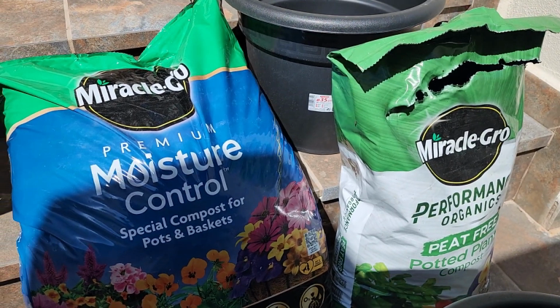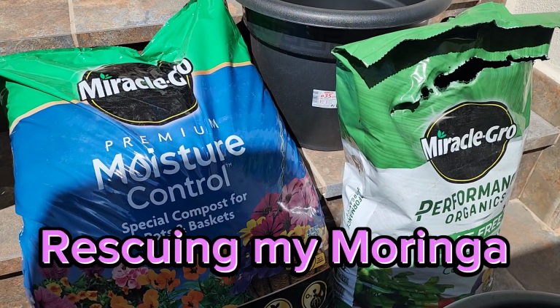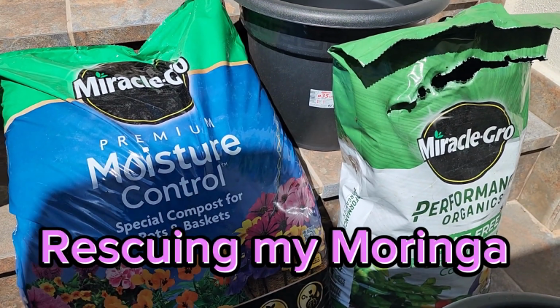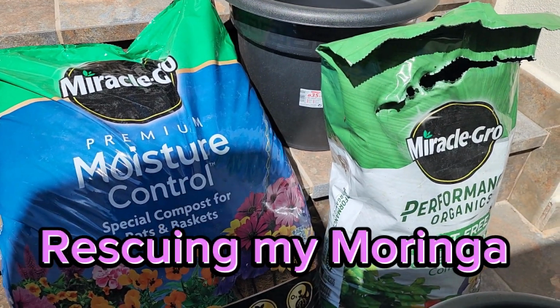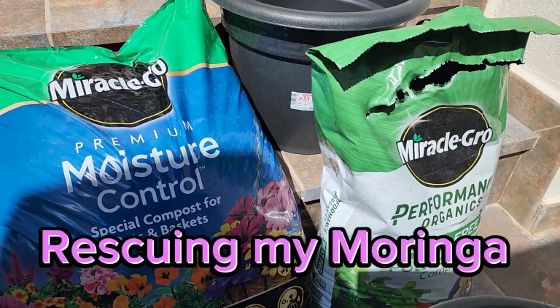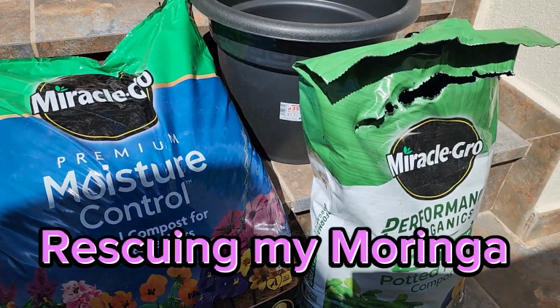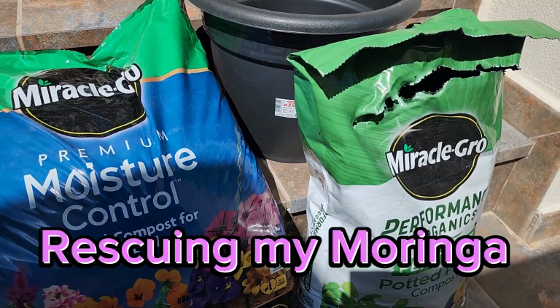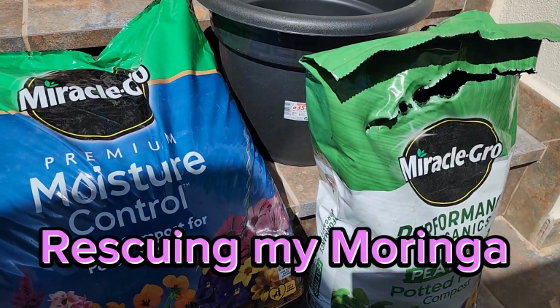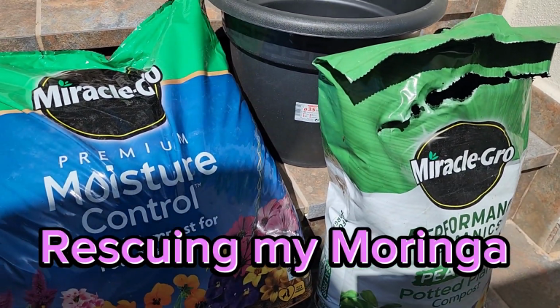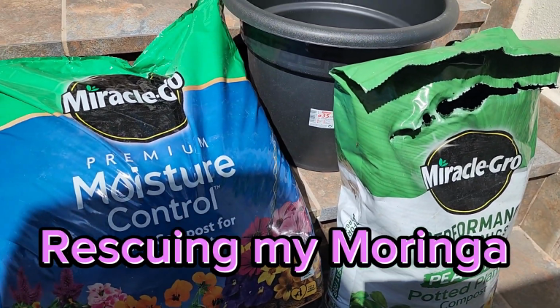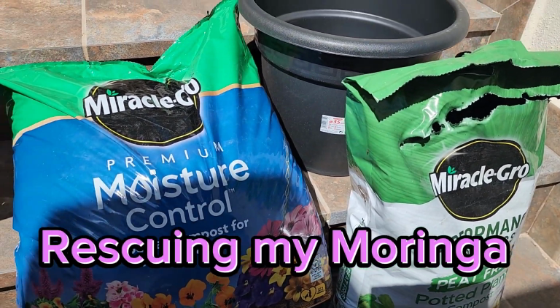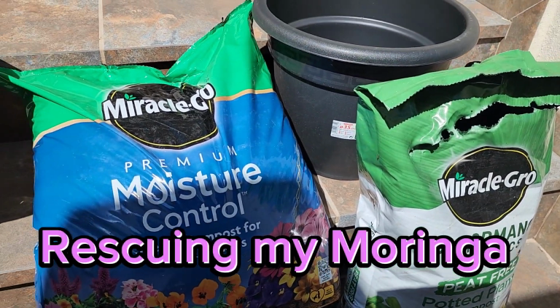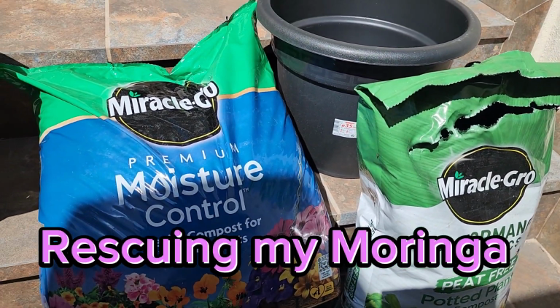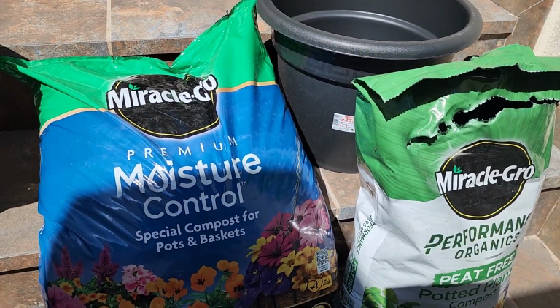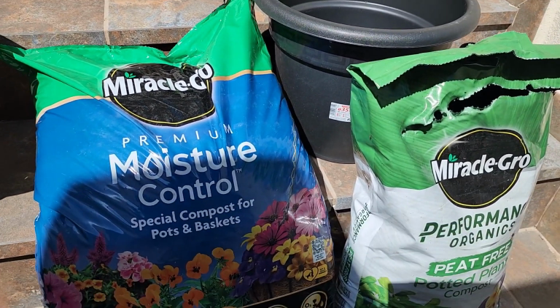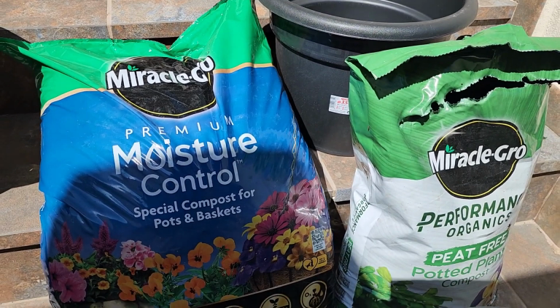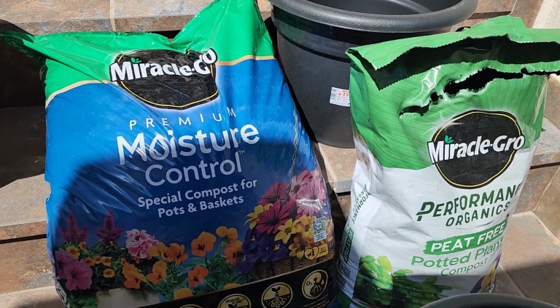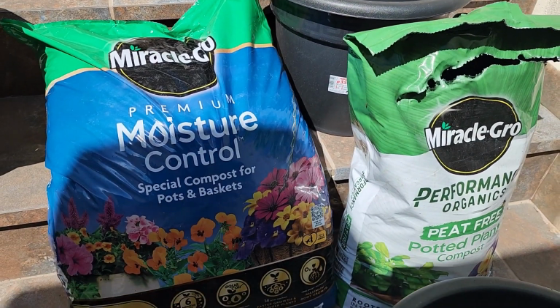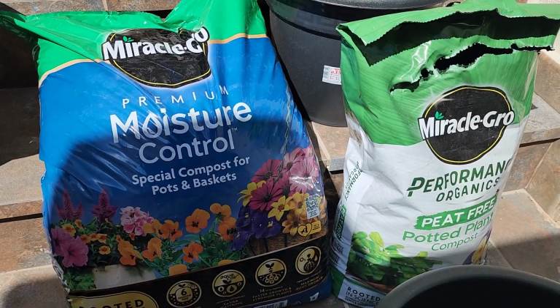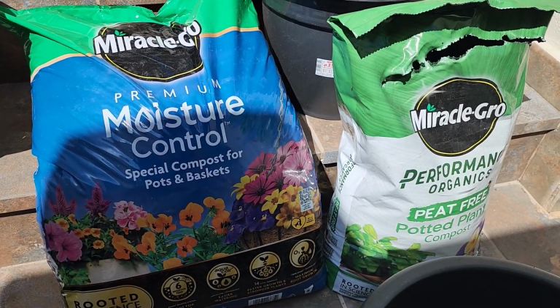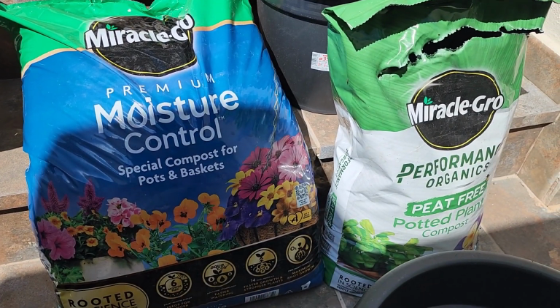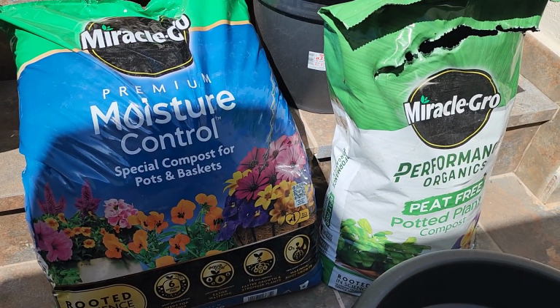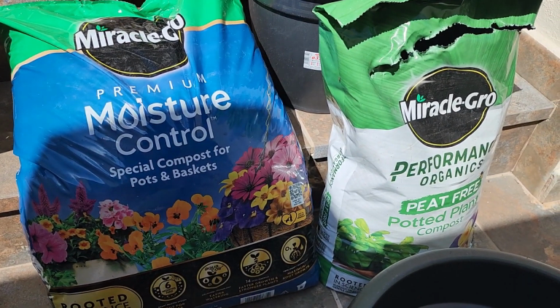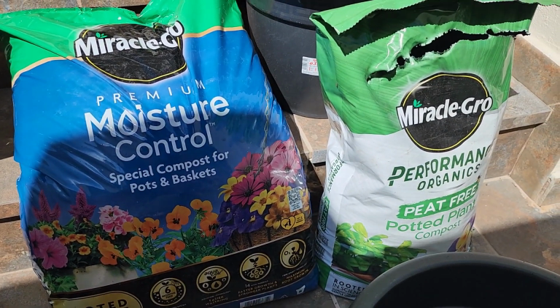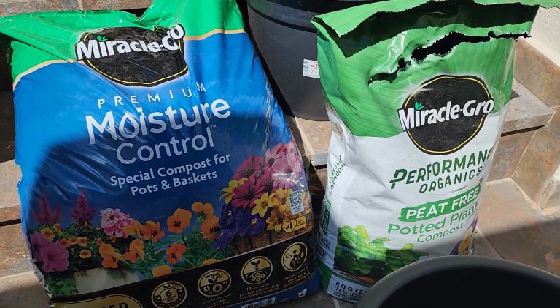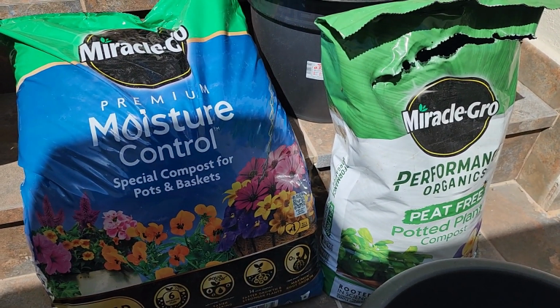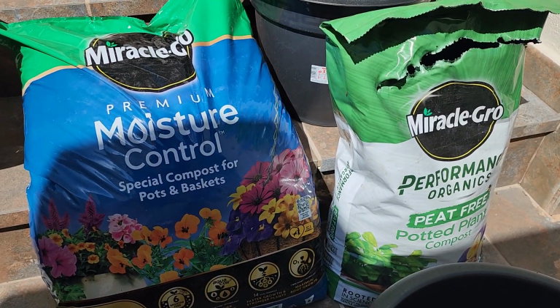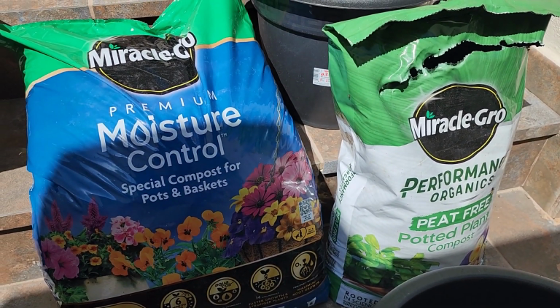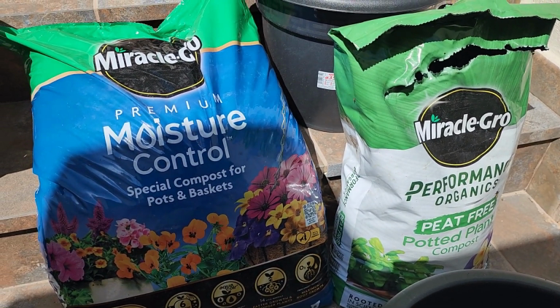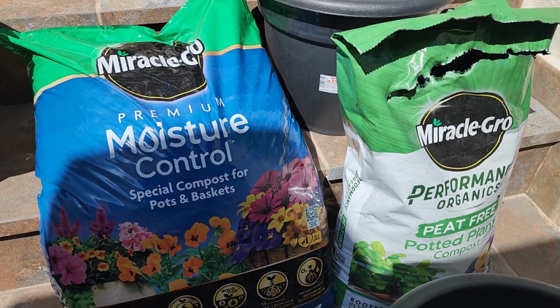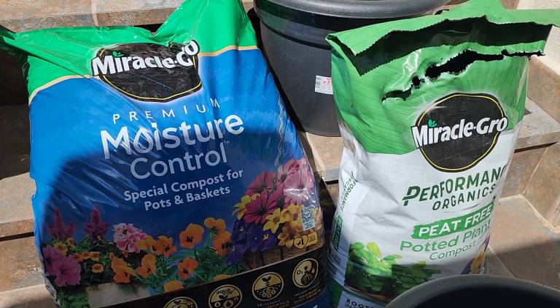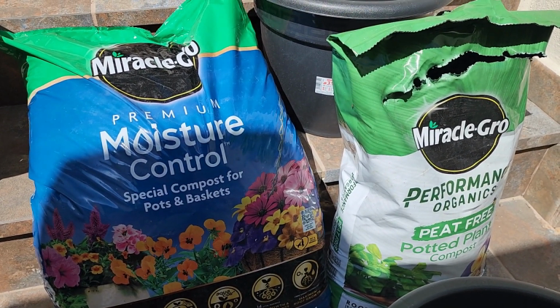Hi guys, today is a beautiful day — happy Friday everybody! And guess what, I'm doing gardening today.